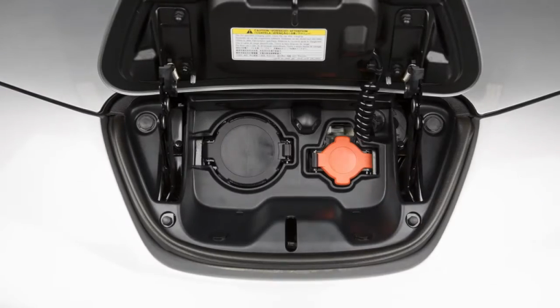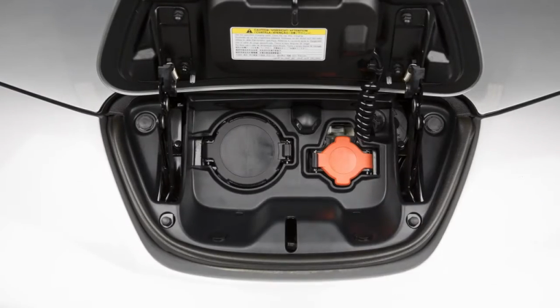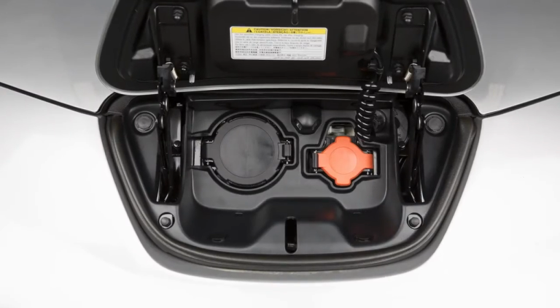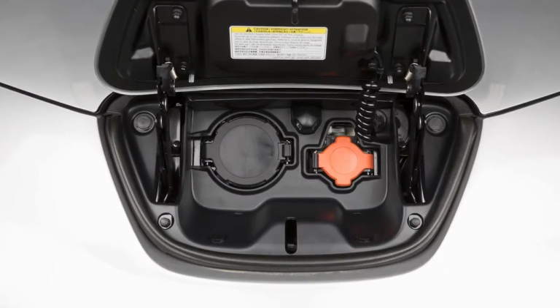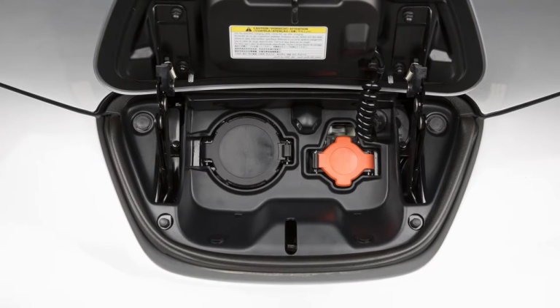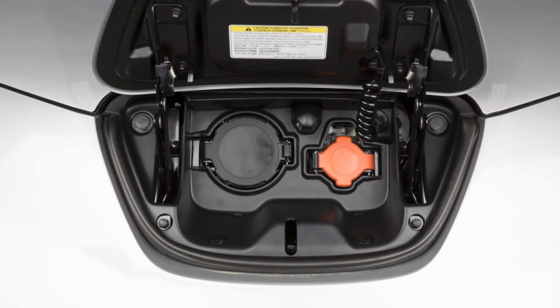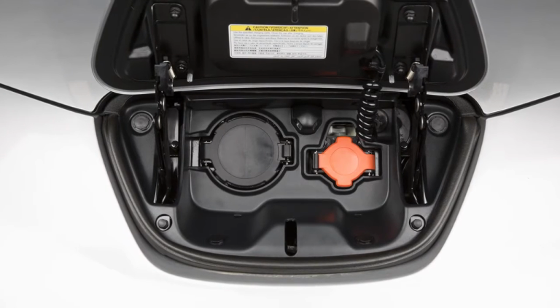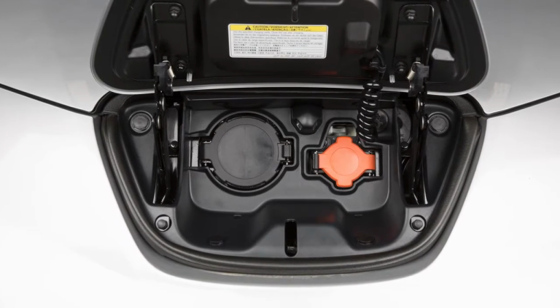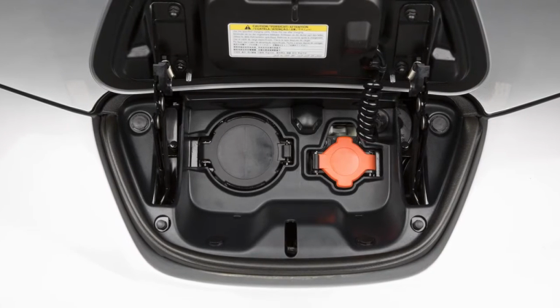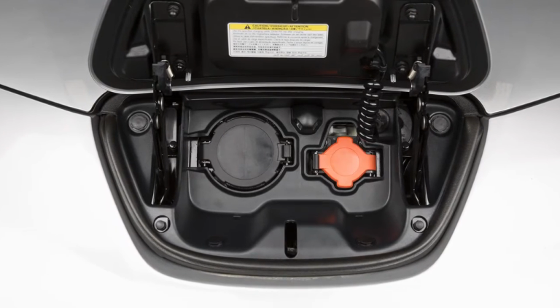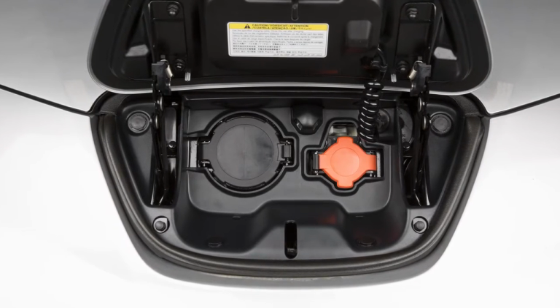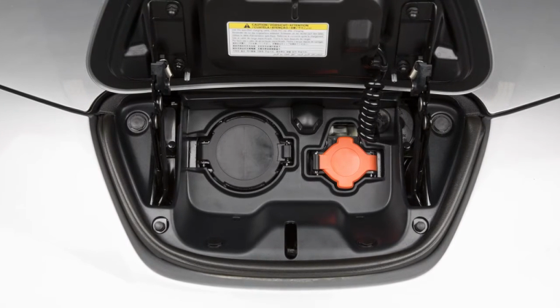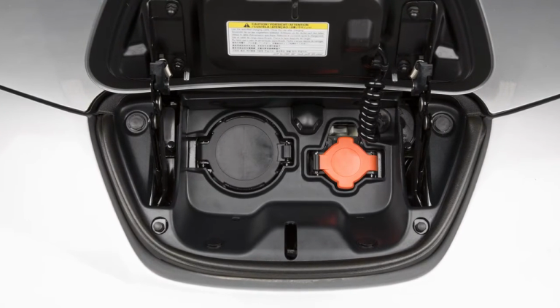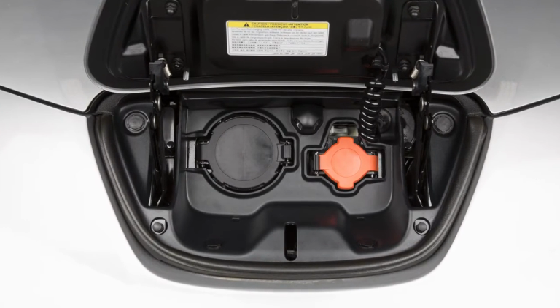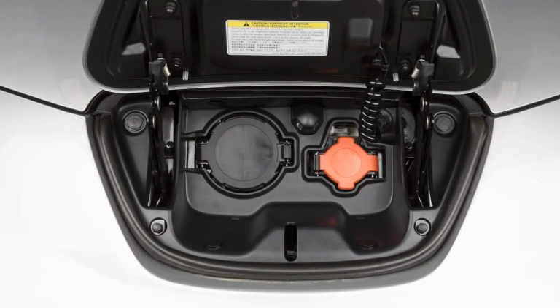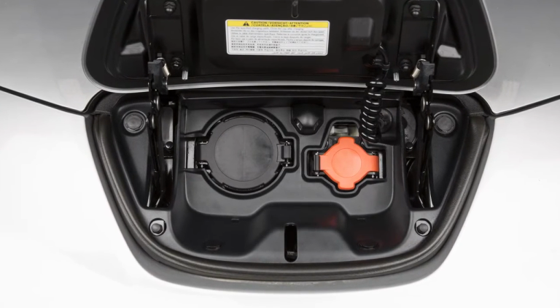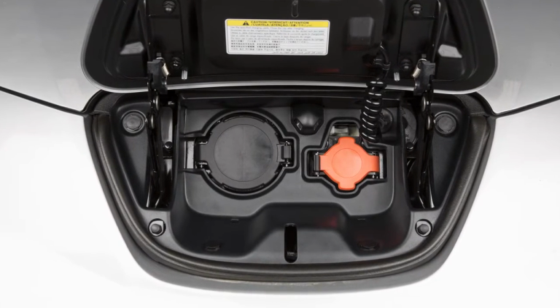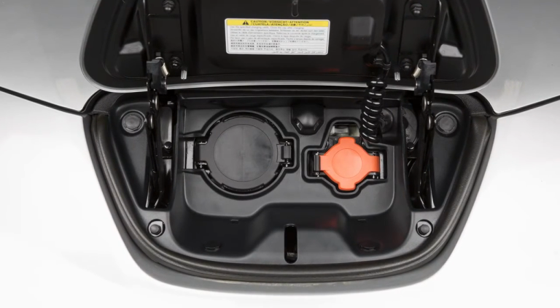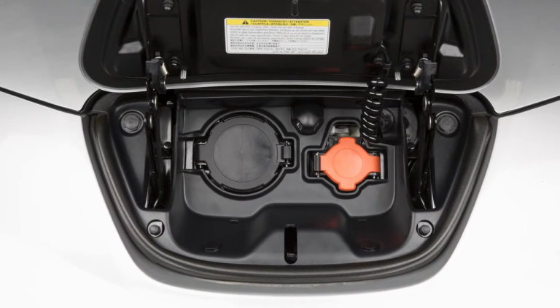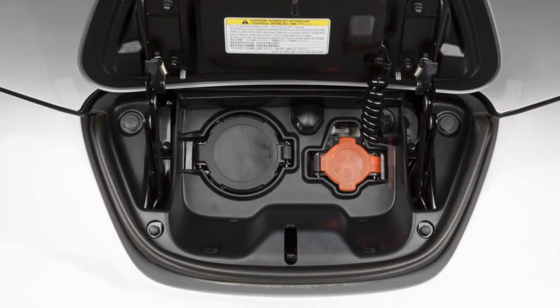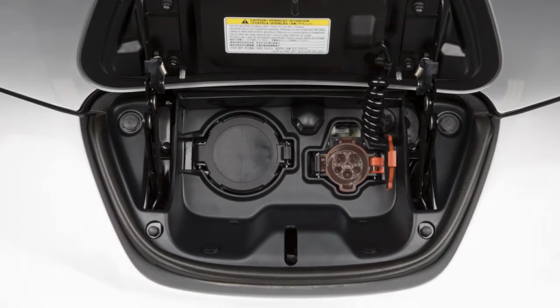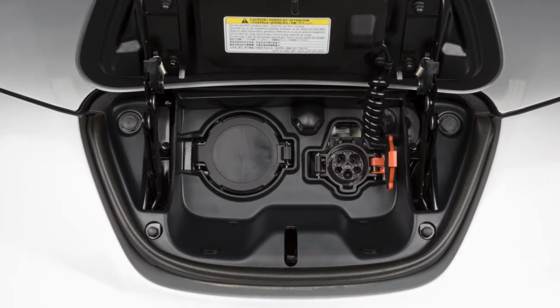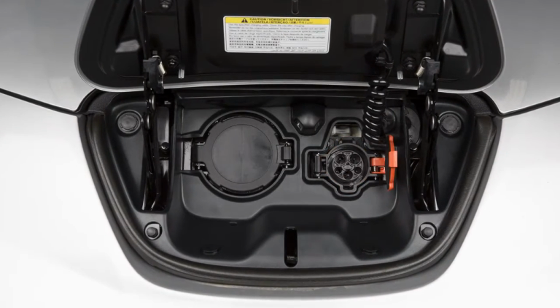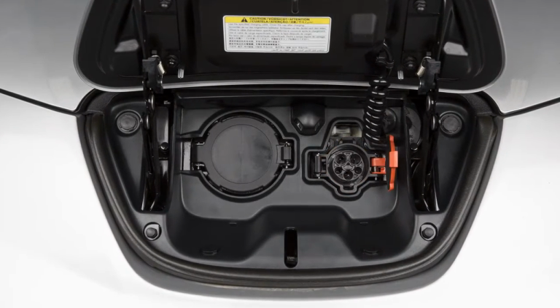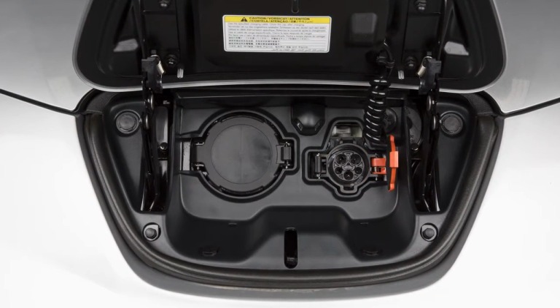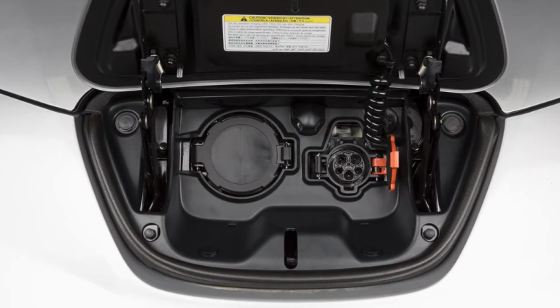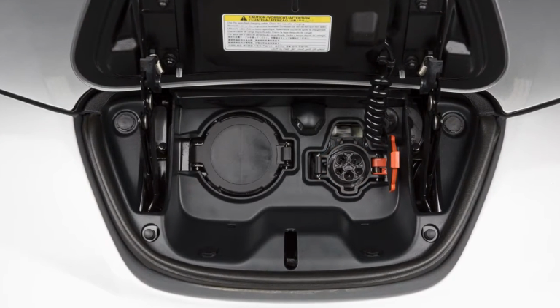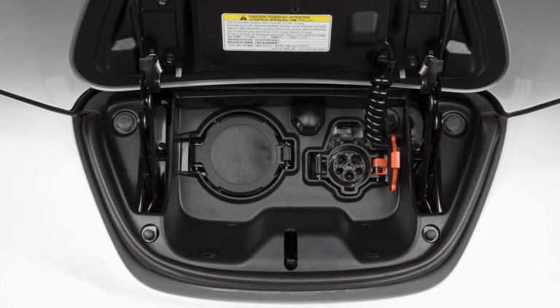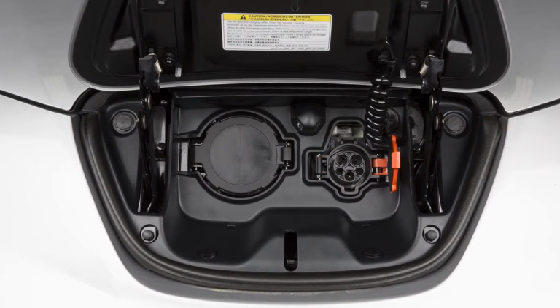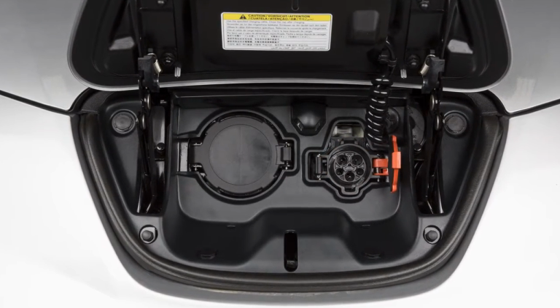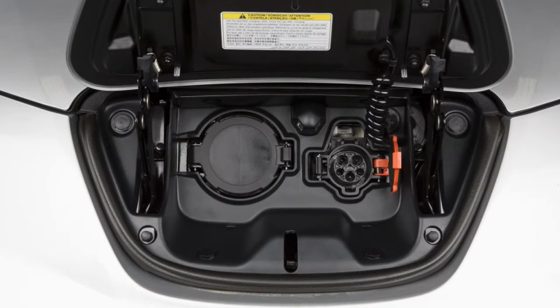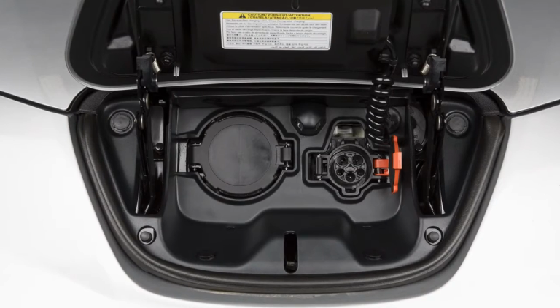If your vehicle is equipped with a quick charge function, you will use this port on the right for trickle charging.